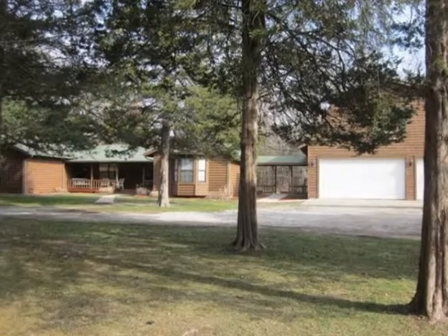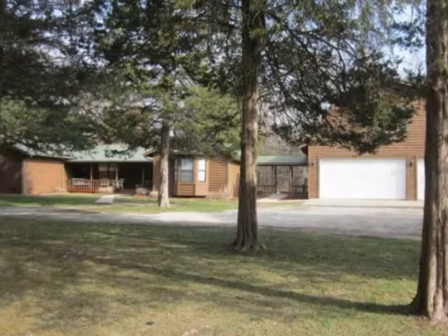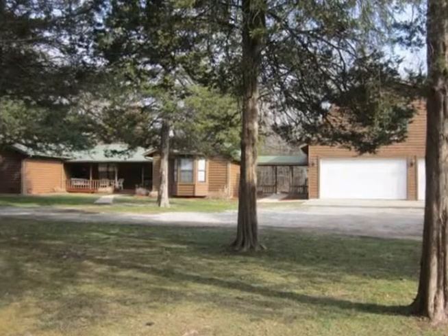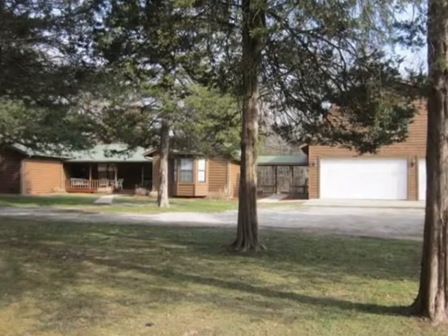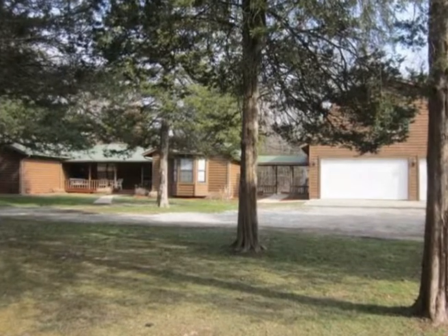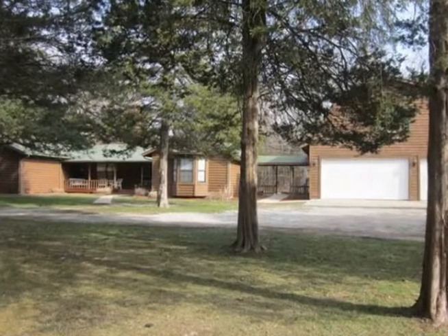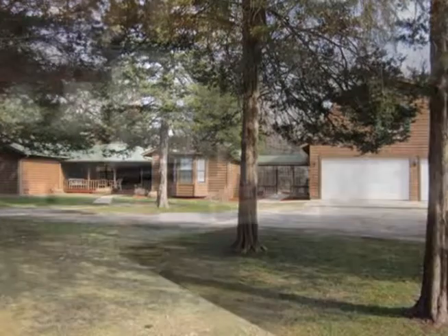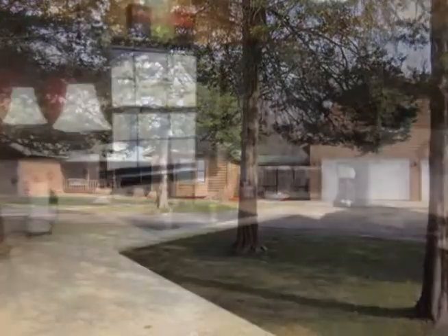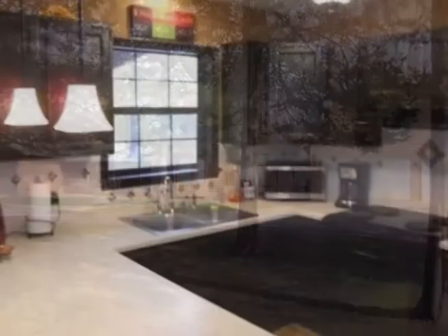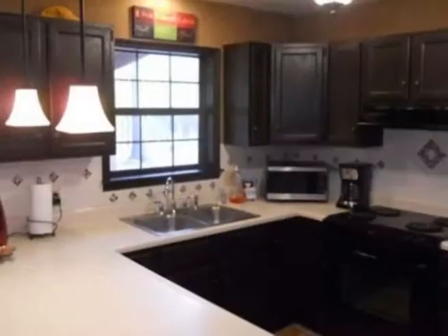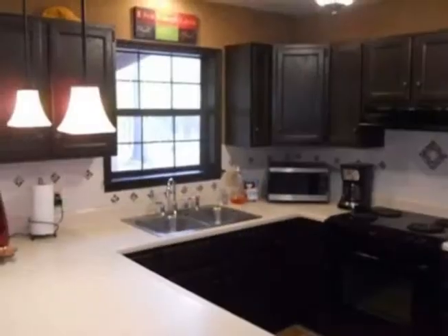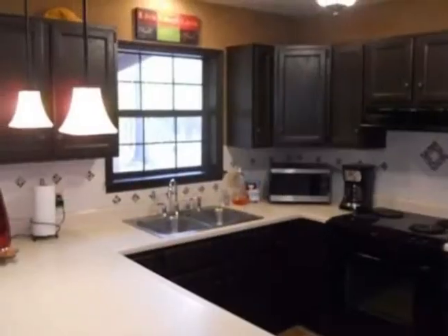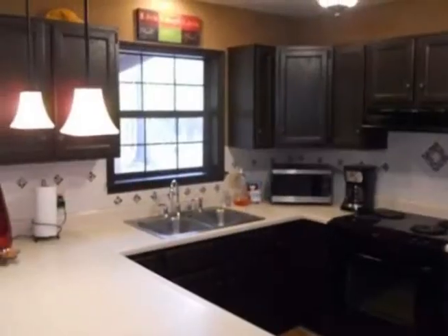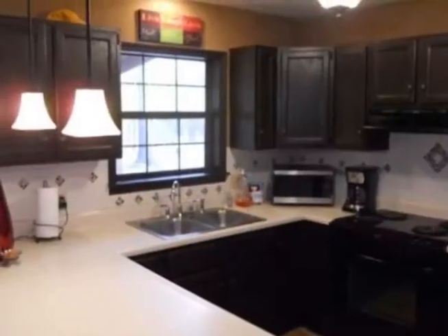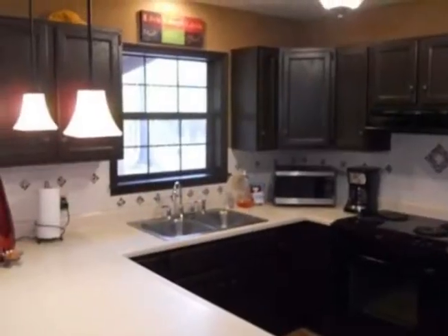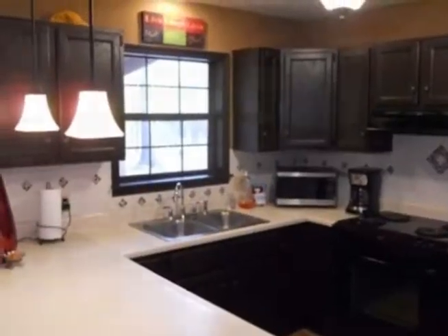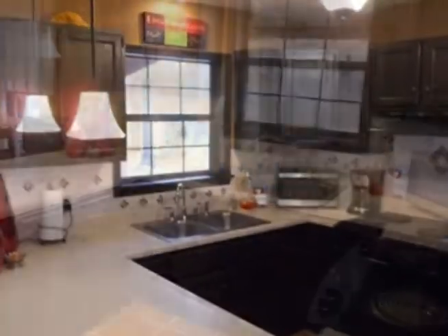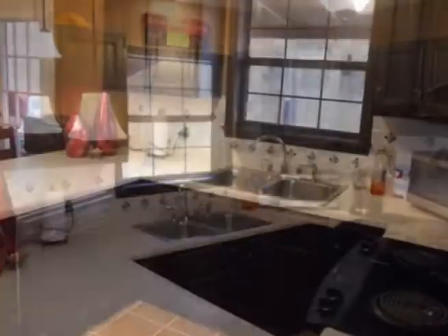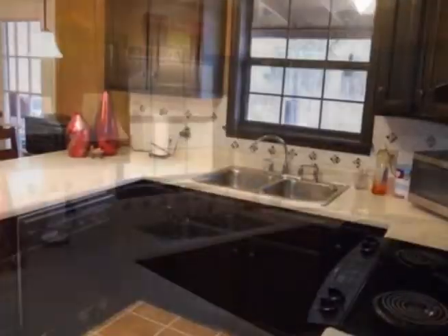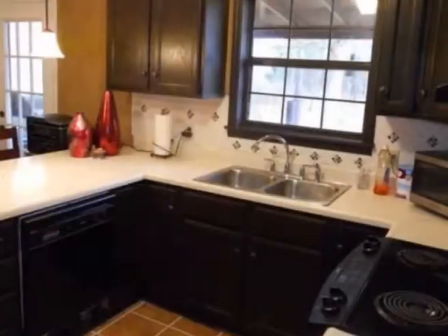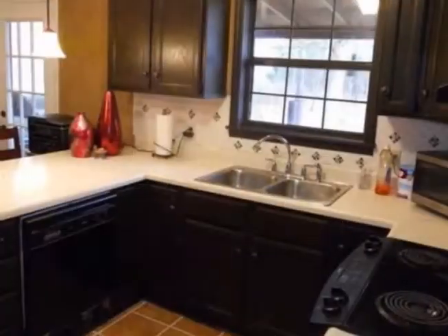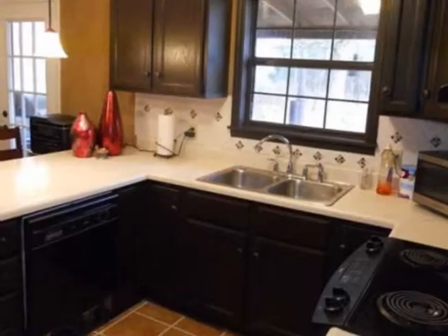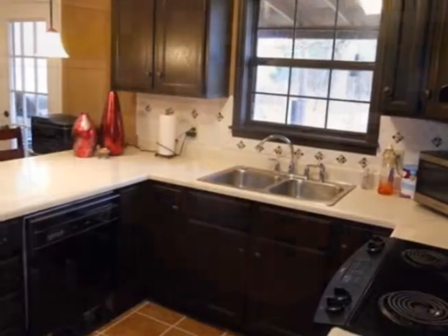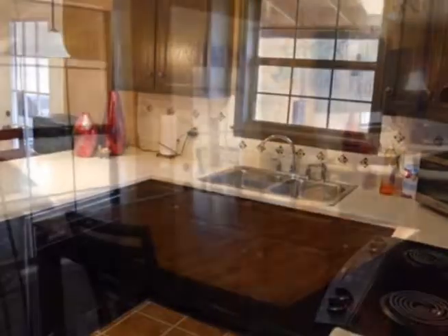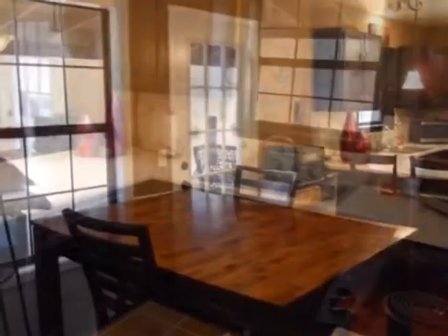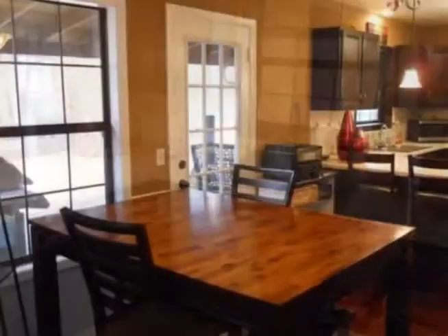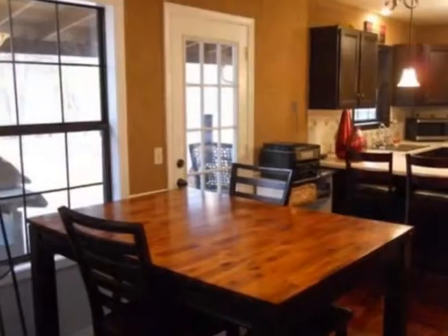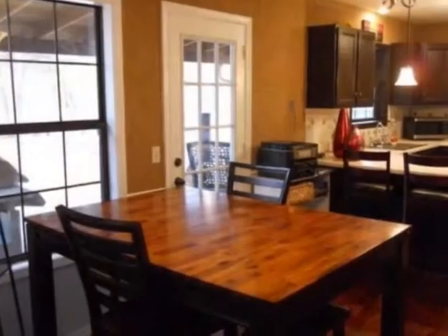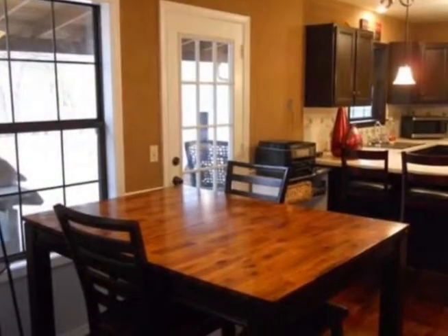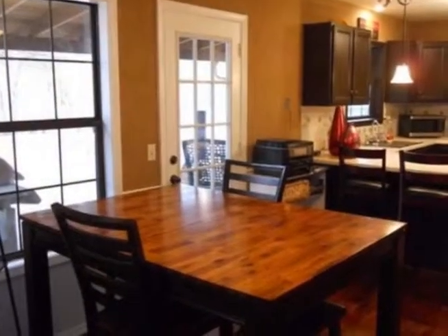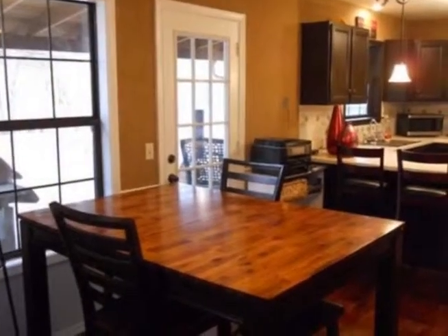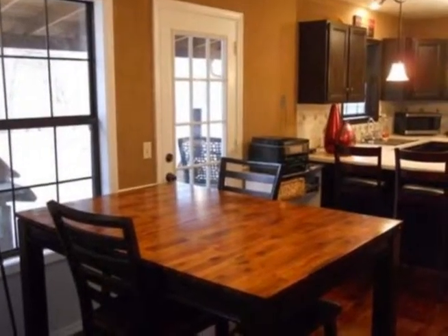A country retreat in the woods. Check out this lovely one-level home tucked away at the end of a dead-end cul-de-sac road.